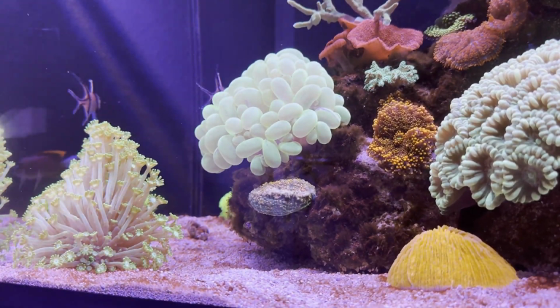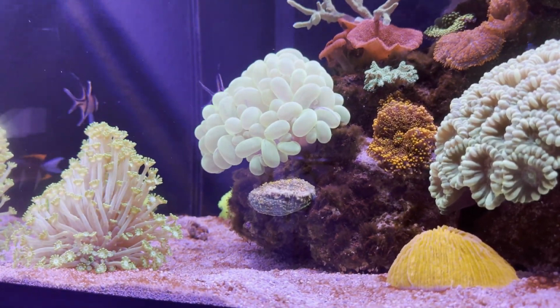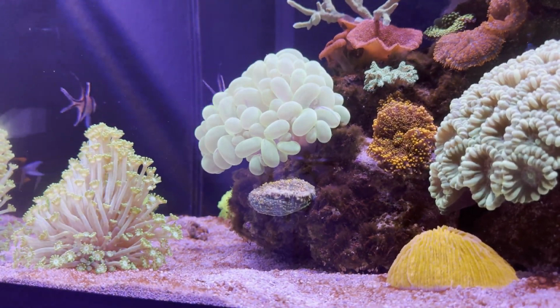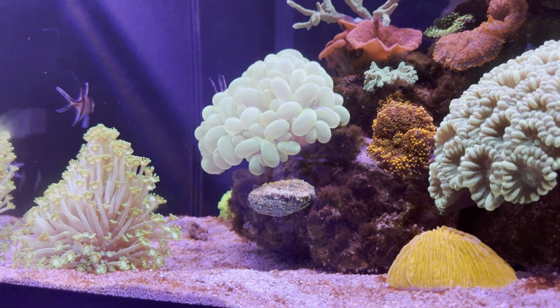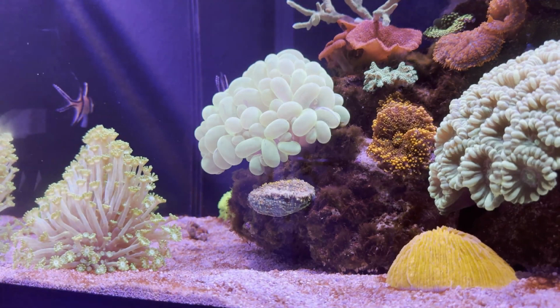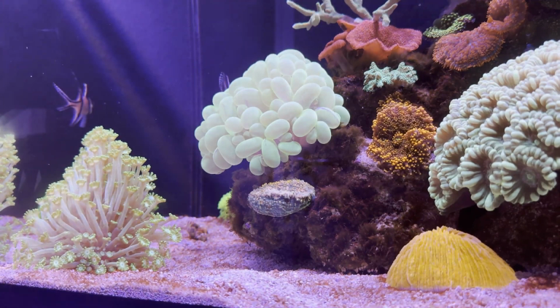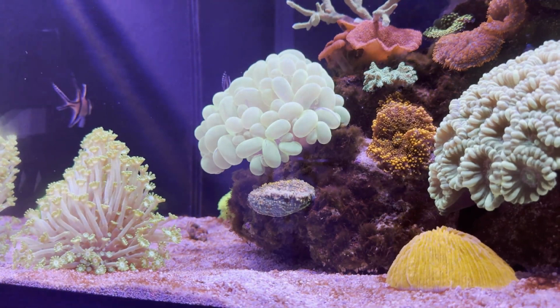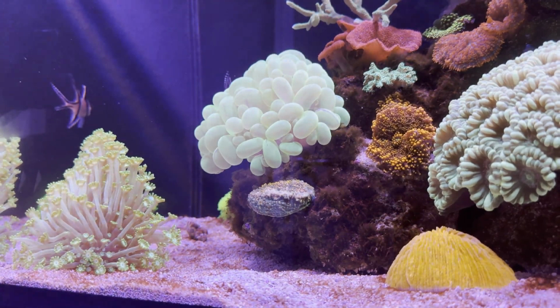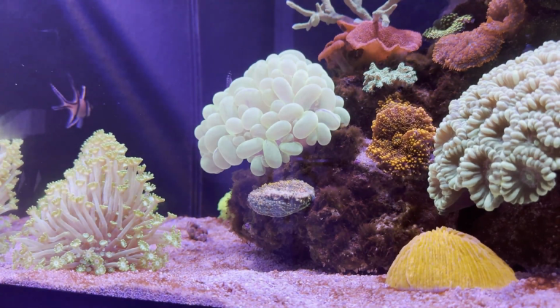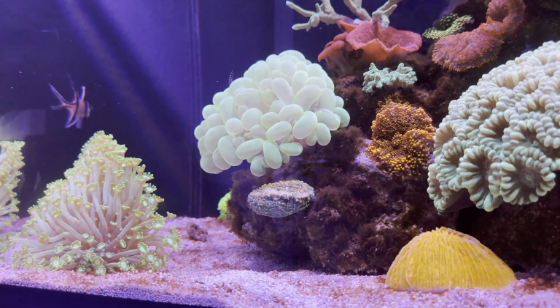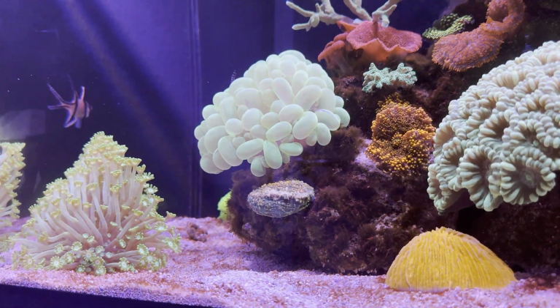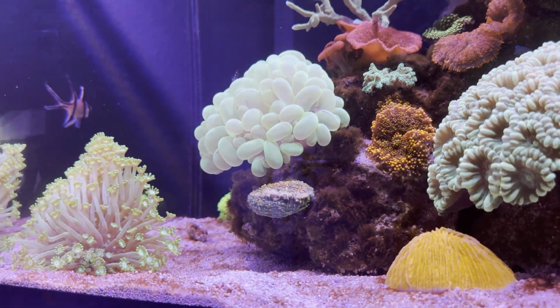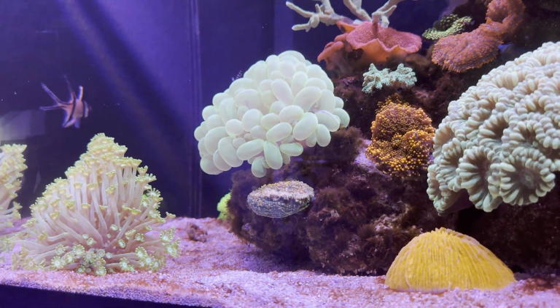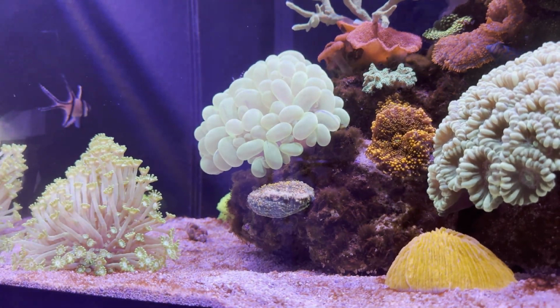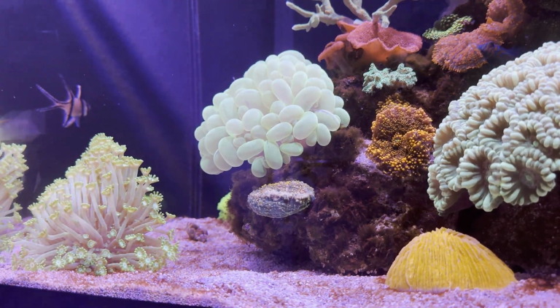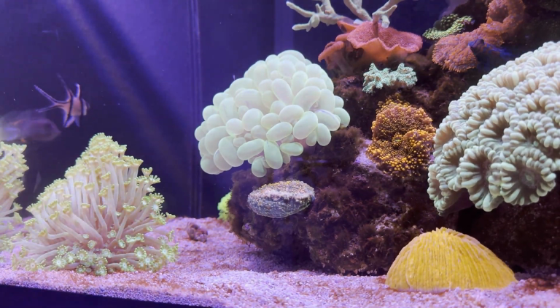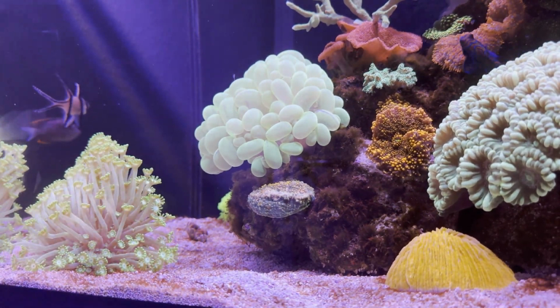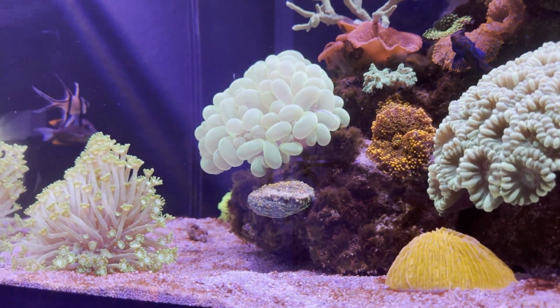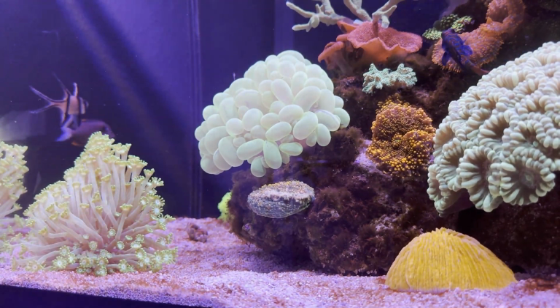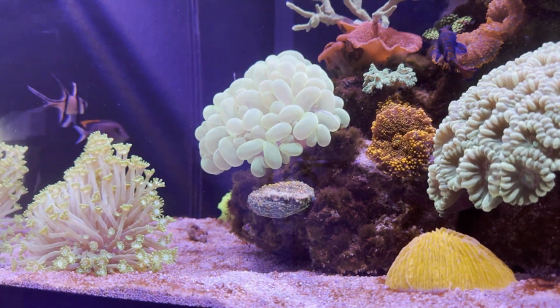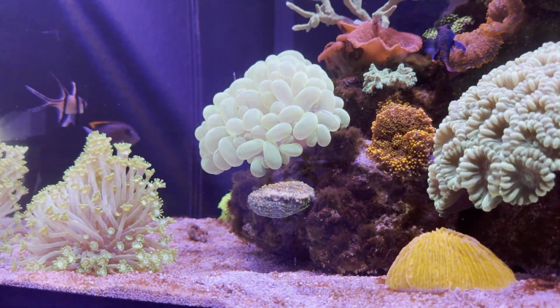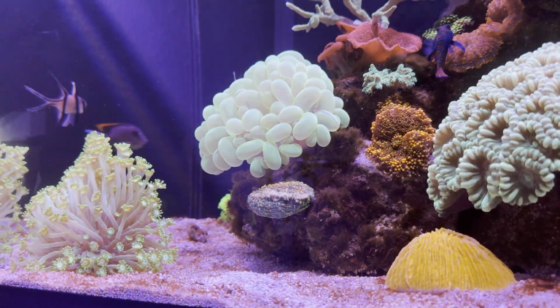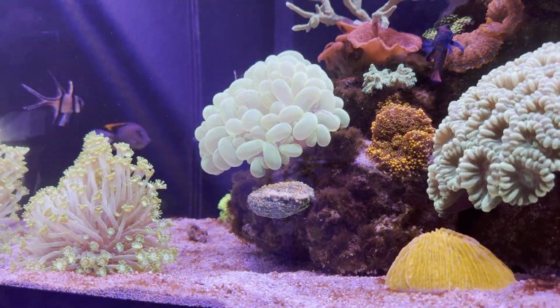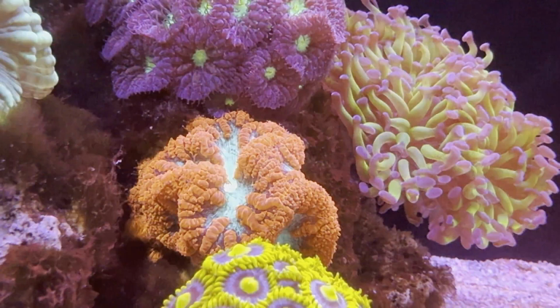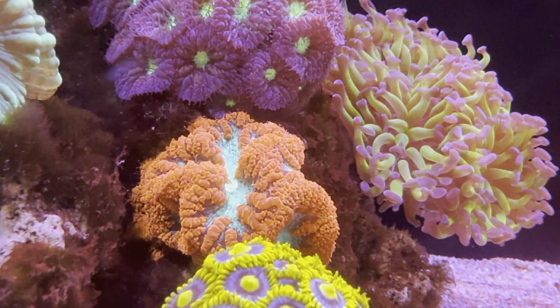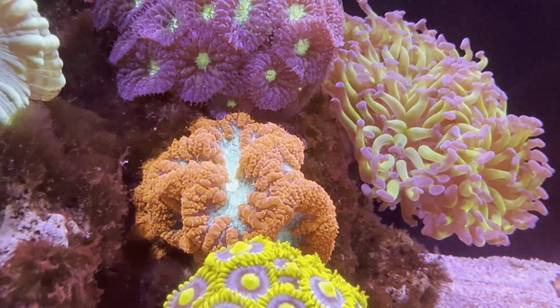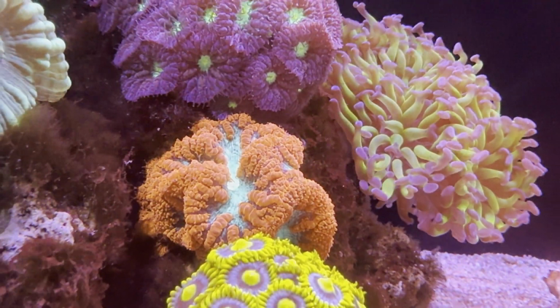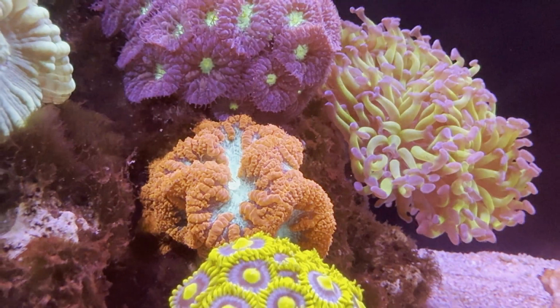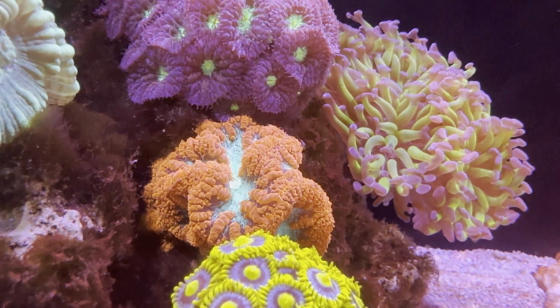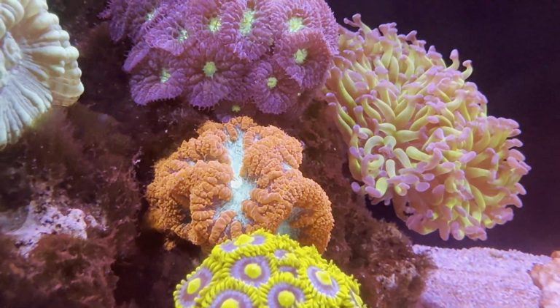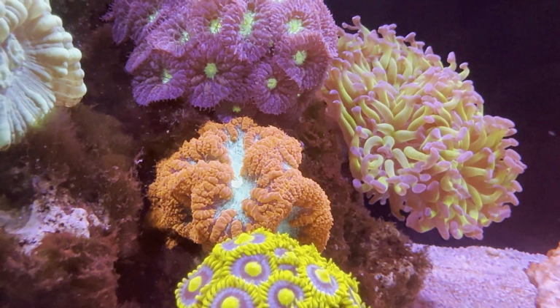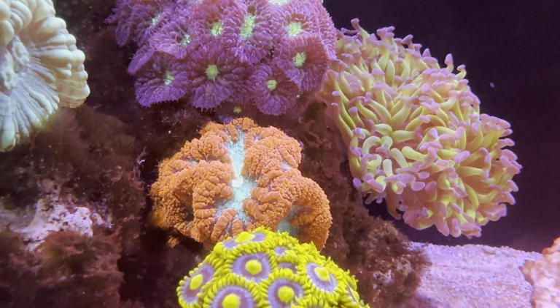I use a Red Sea DC Skimmer 300, Reef Mat 500, and a Refugium with Keto in my sump.